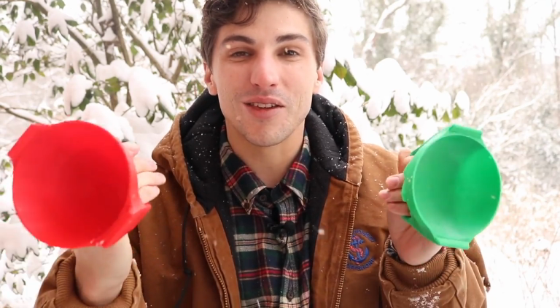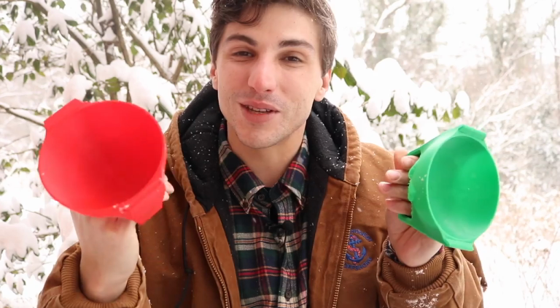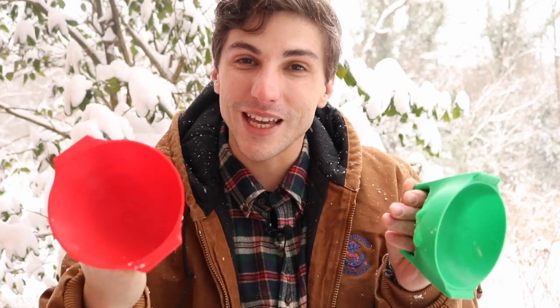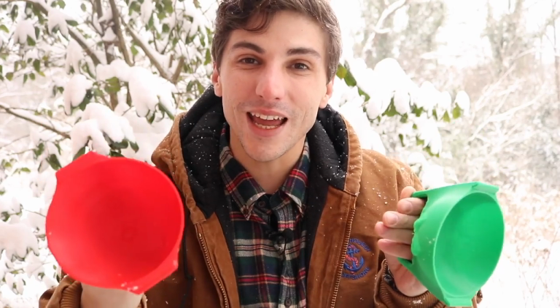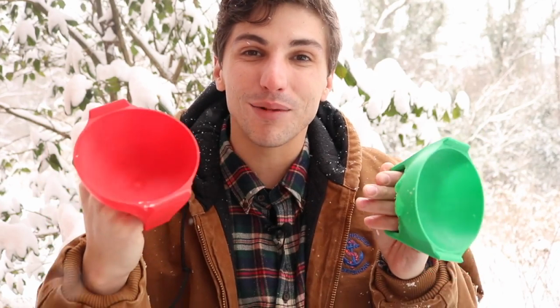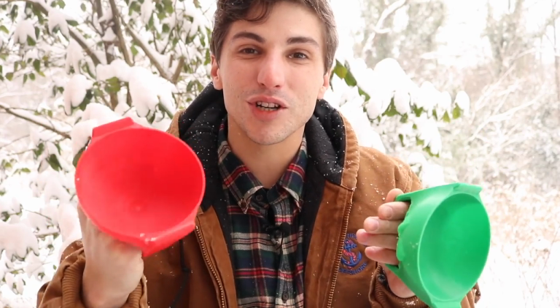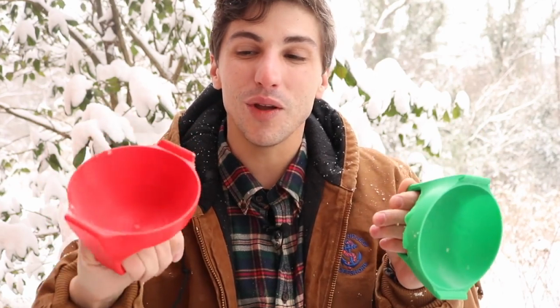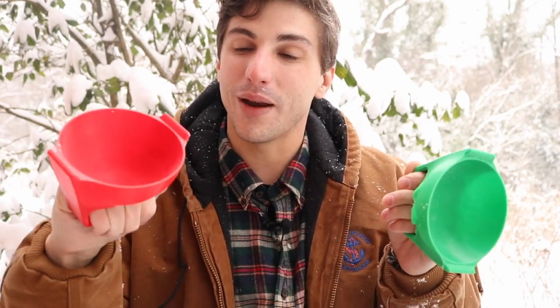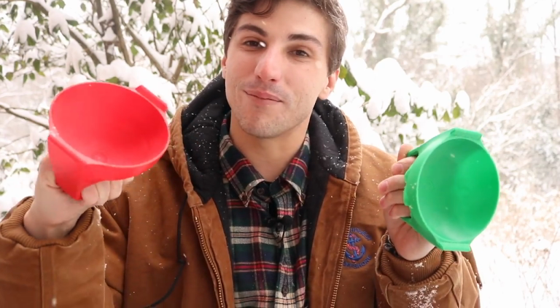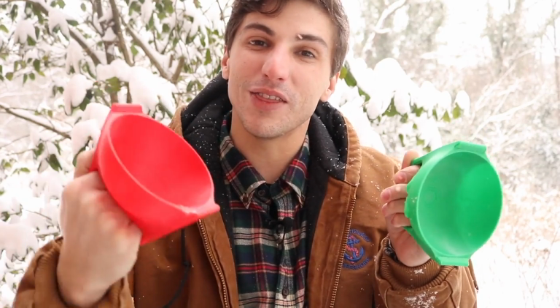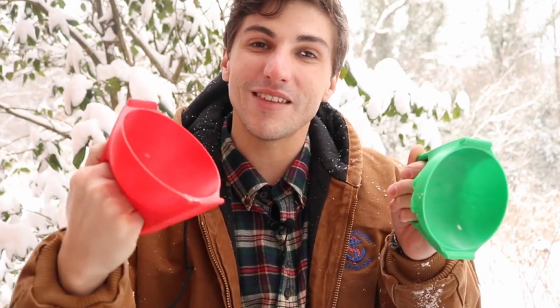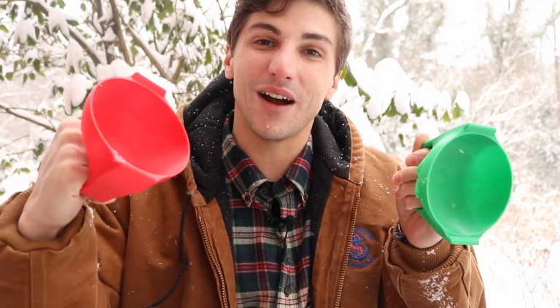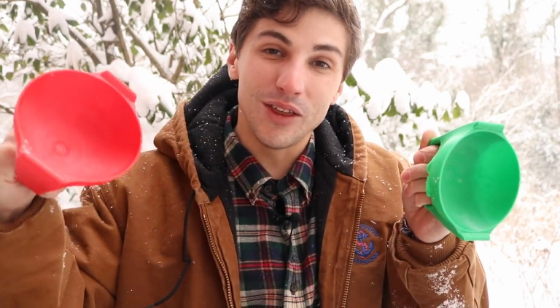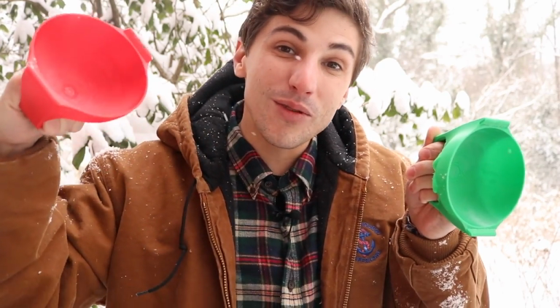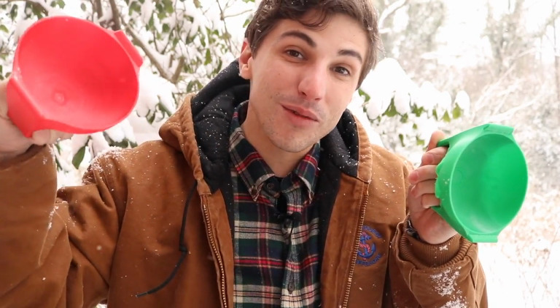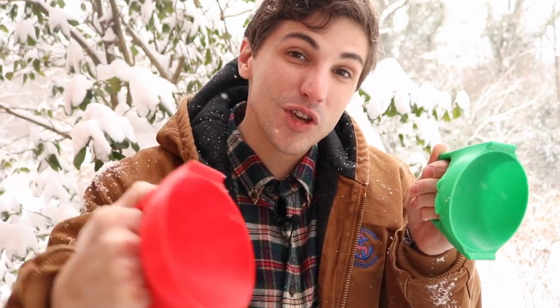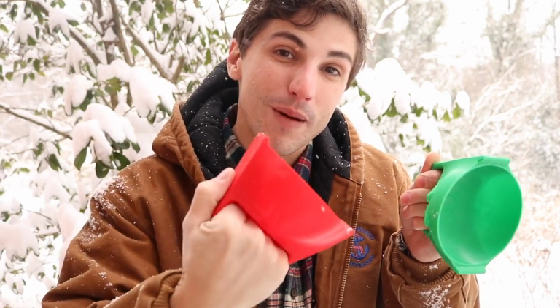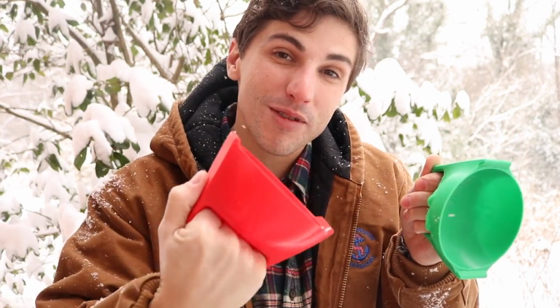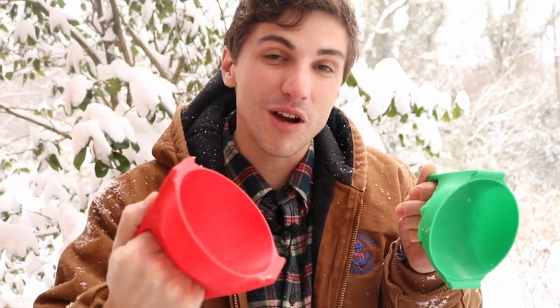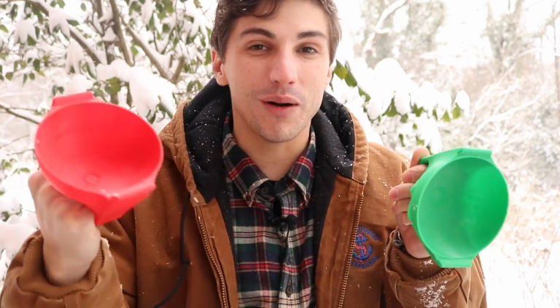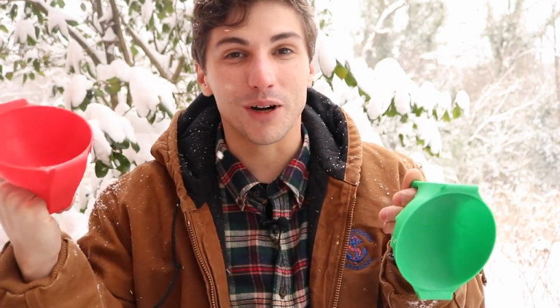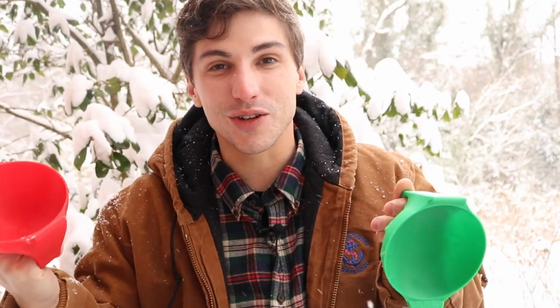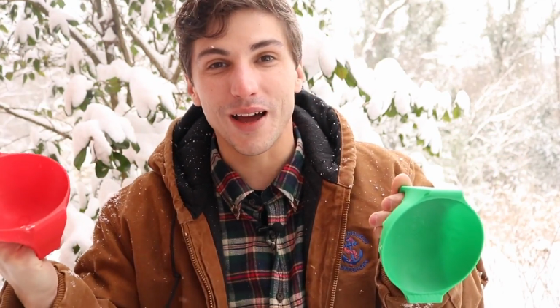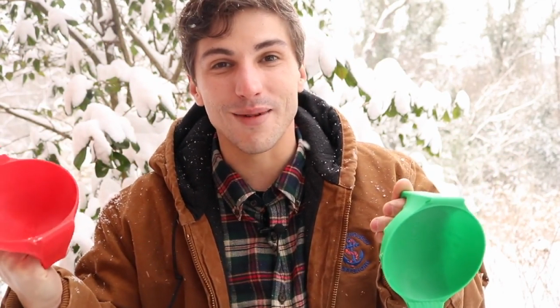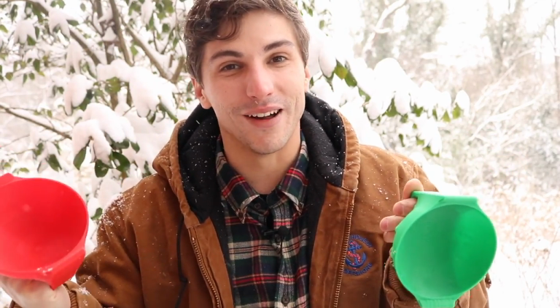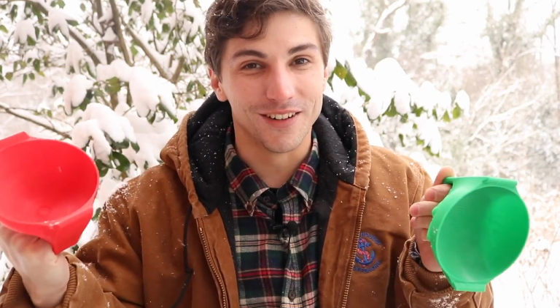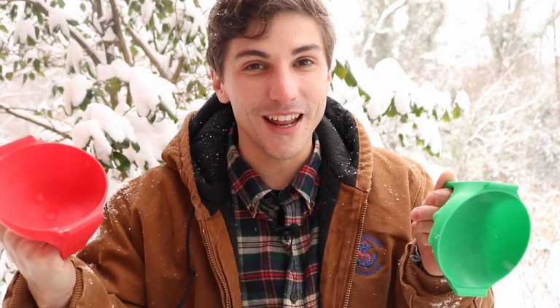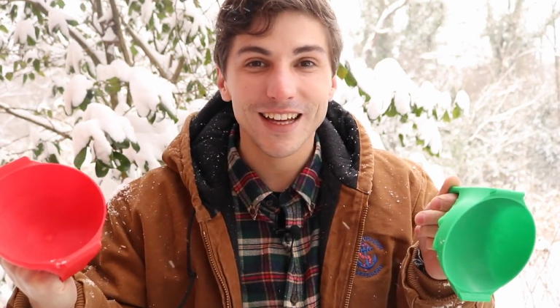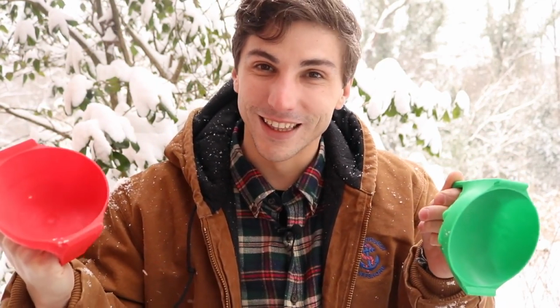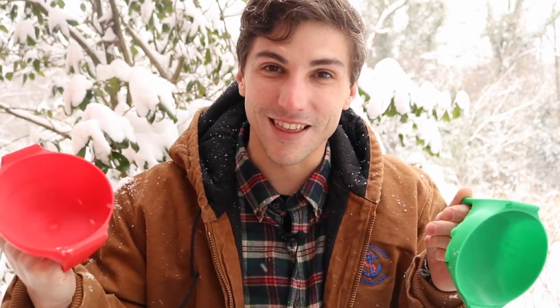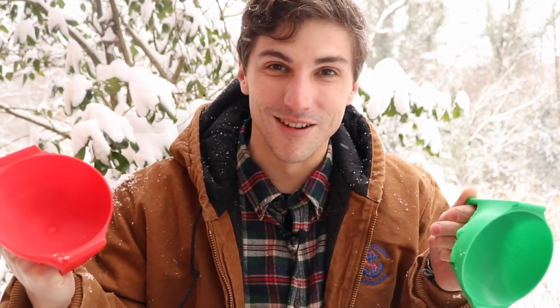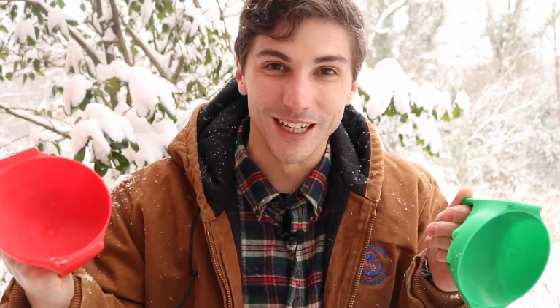So today I'm going to show you how to print these out, use them to scoop up snow, and we're going to try them out. You ready? Let's do it.